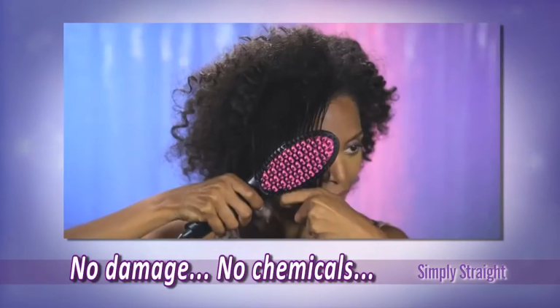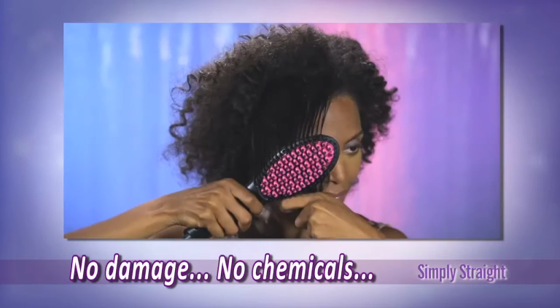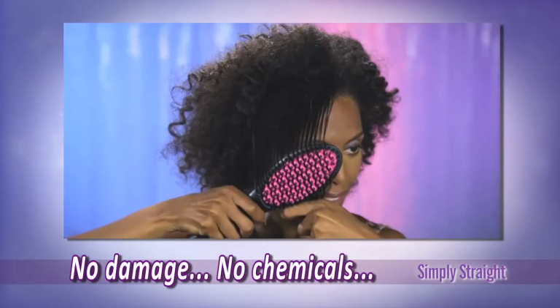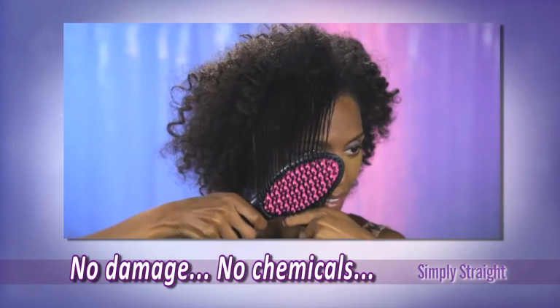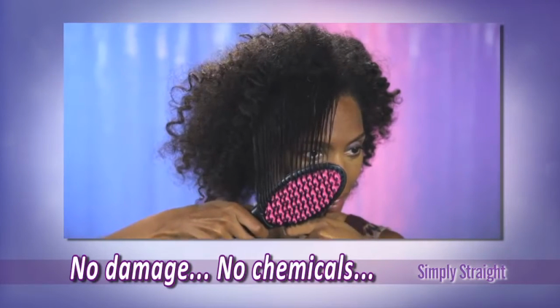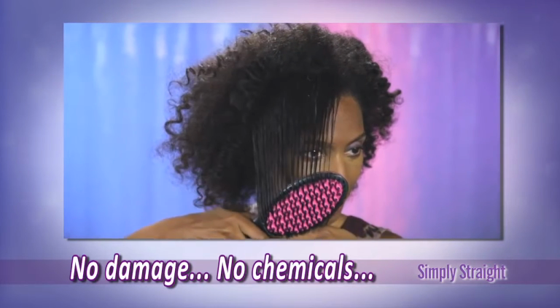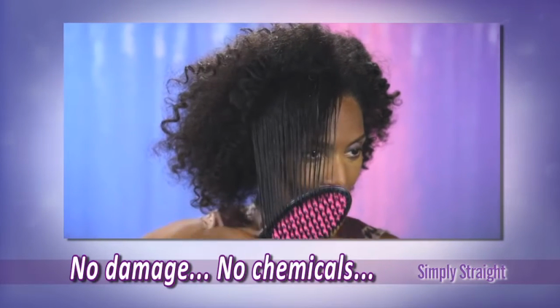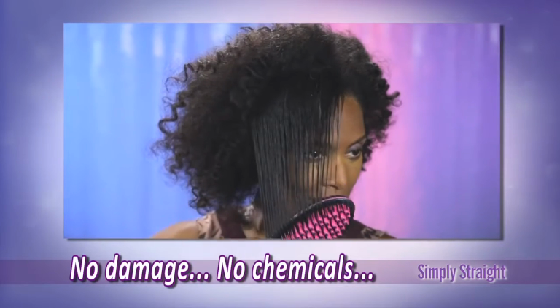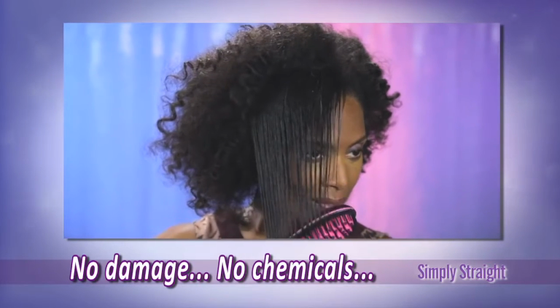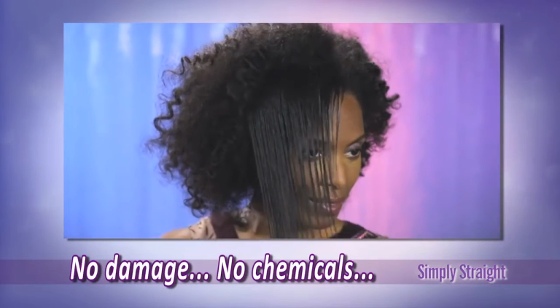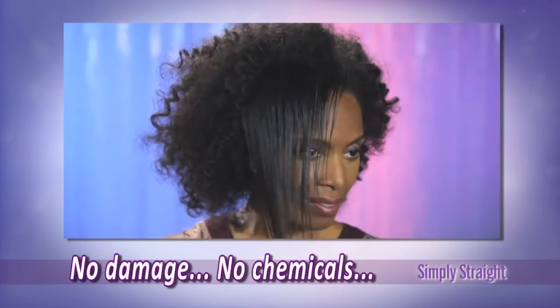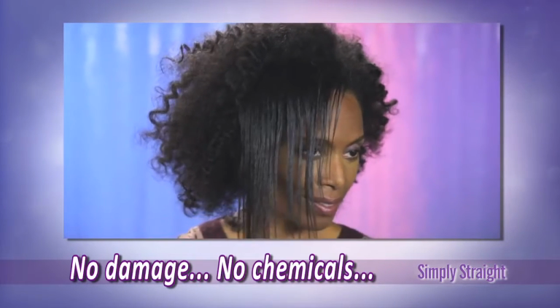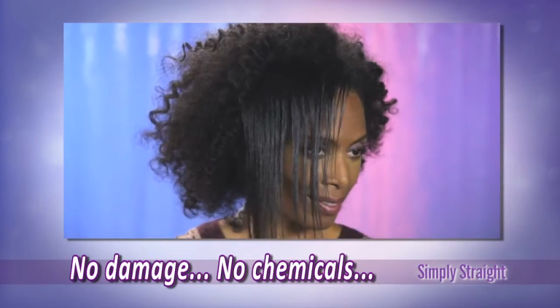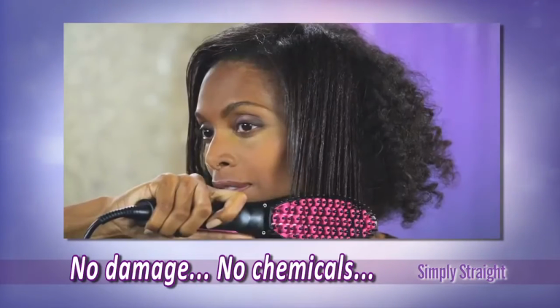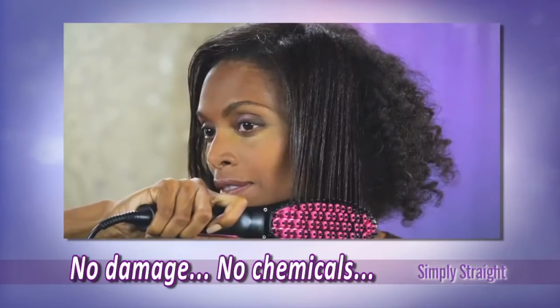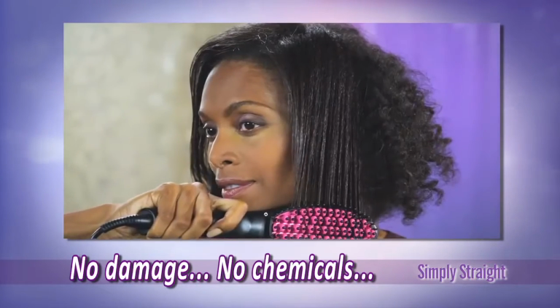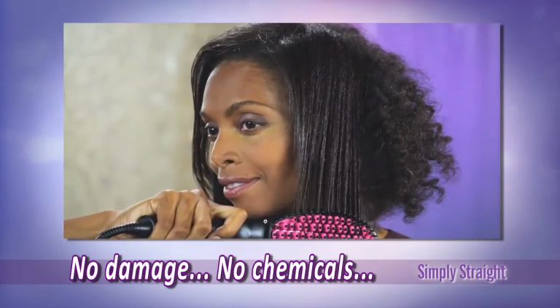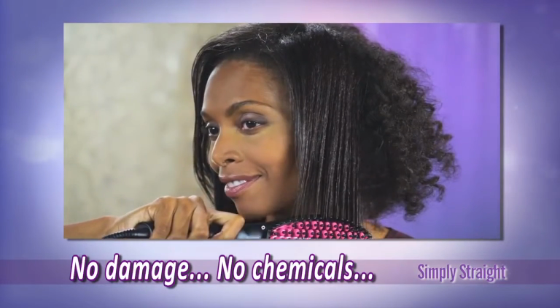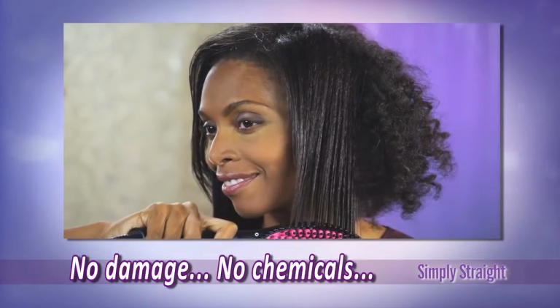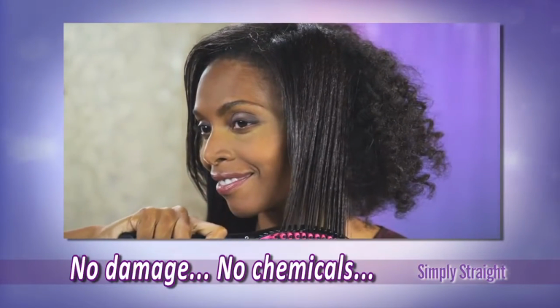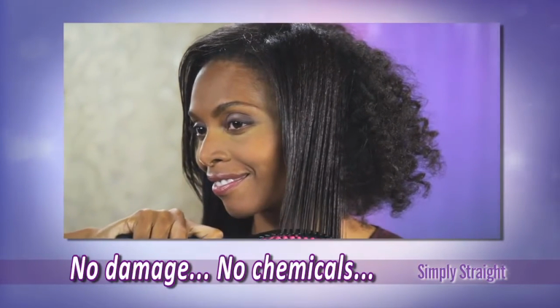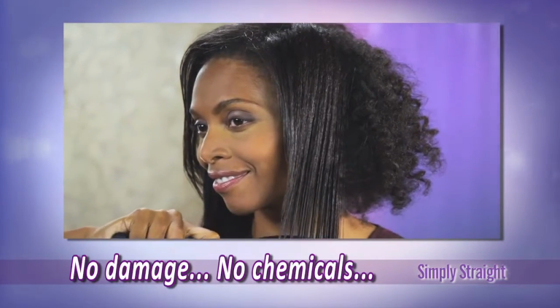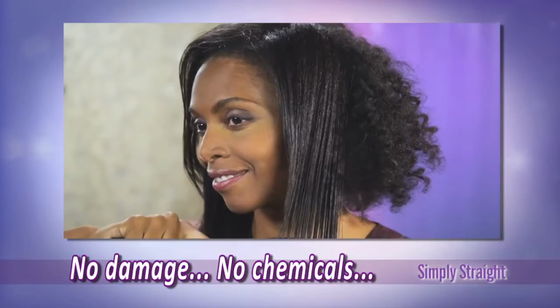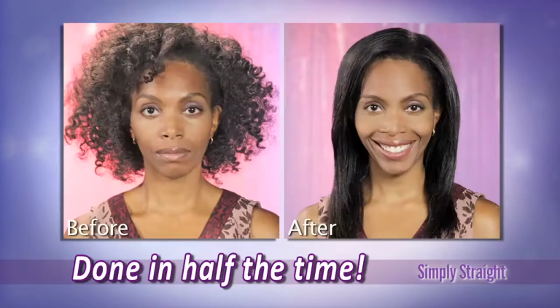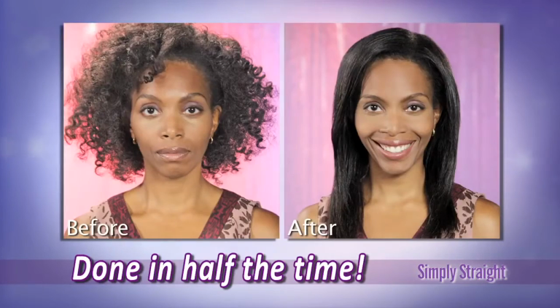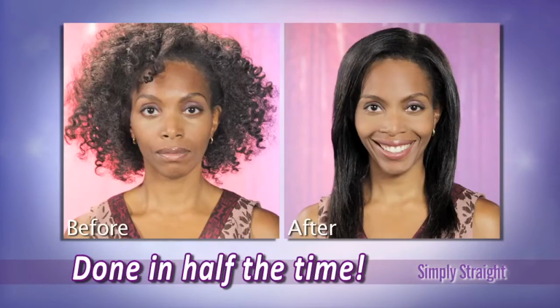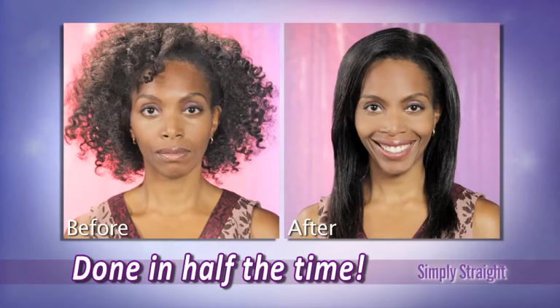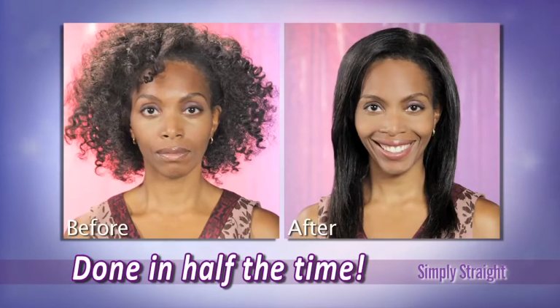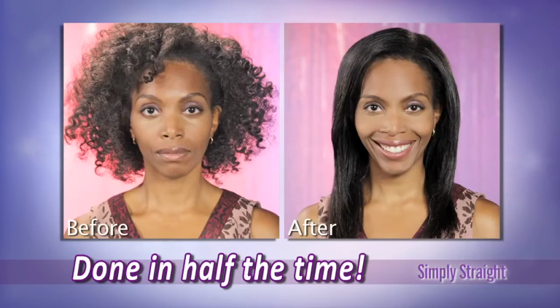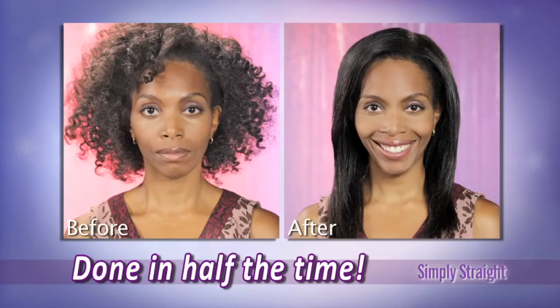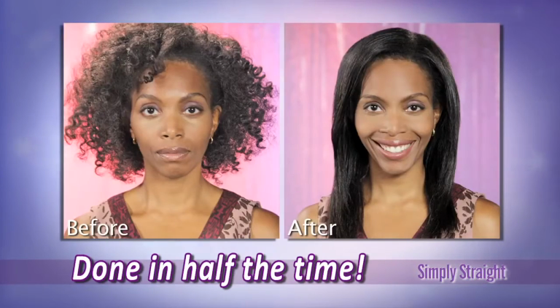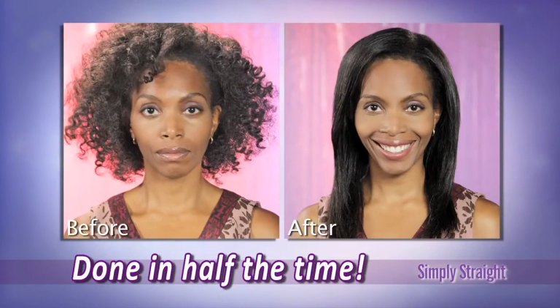No flat iron damage, no chemicals, no hassle. And because you straighten and style in one pass, you're done in half the time.